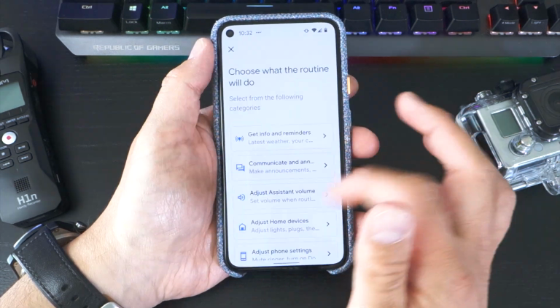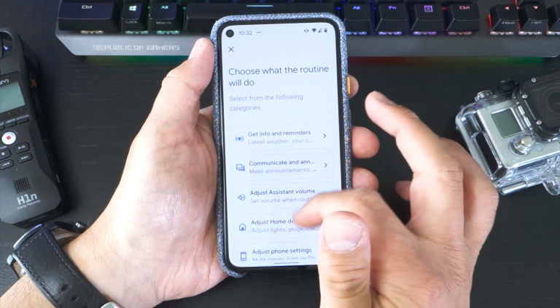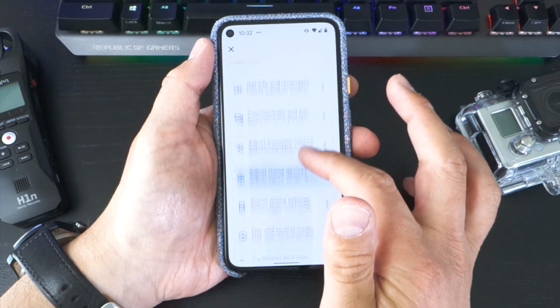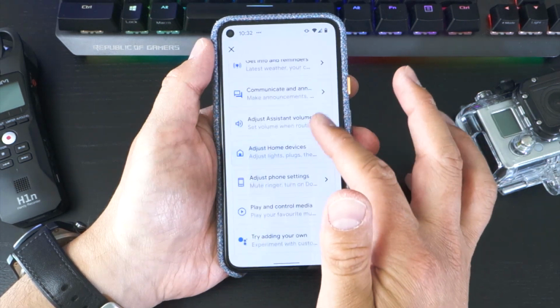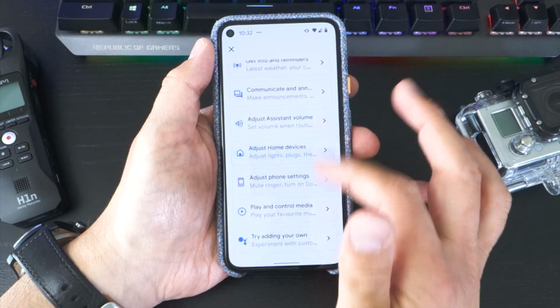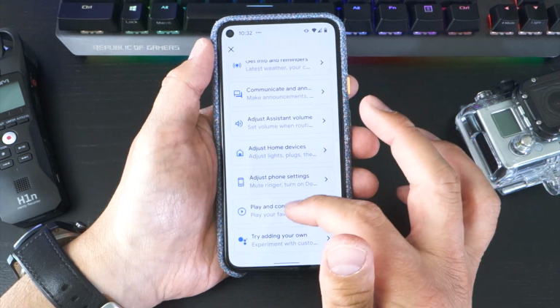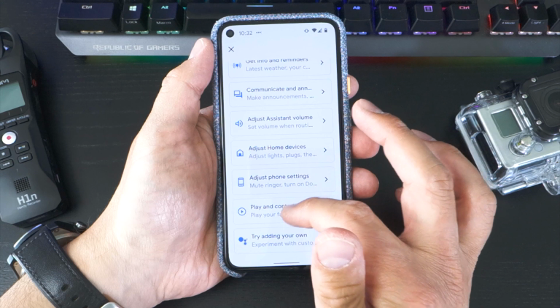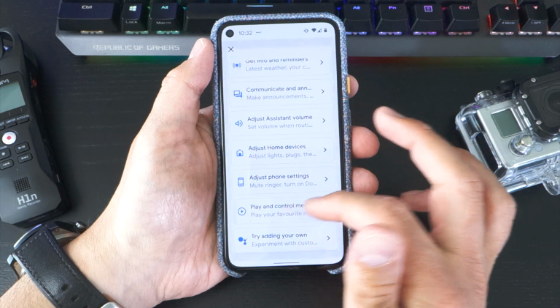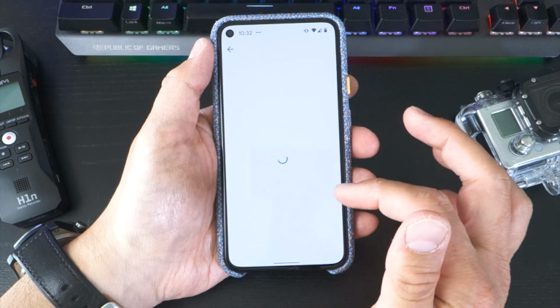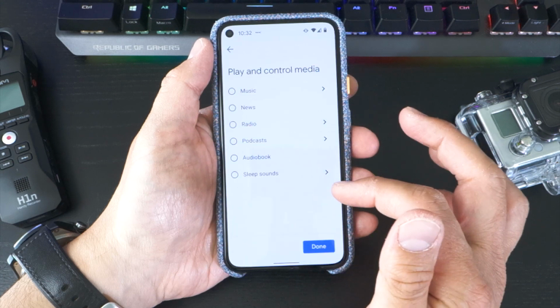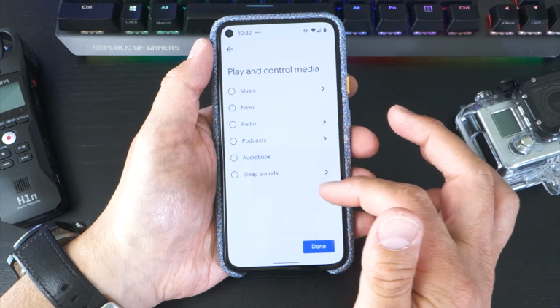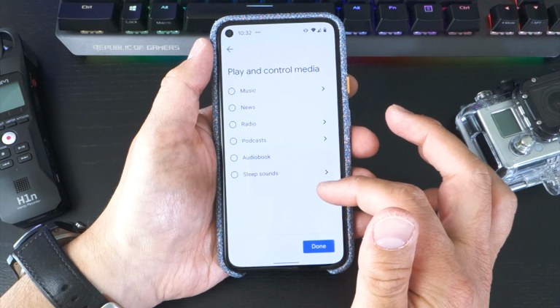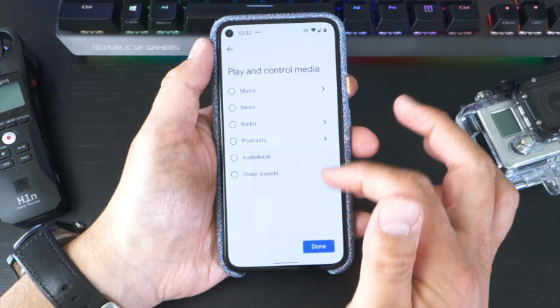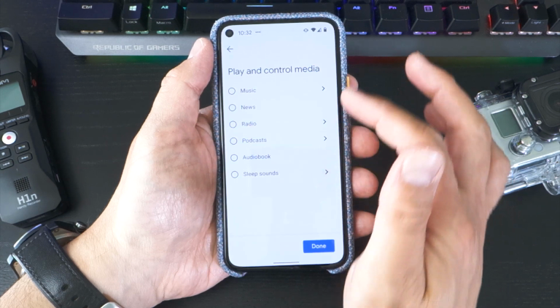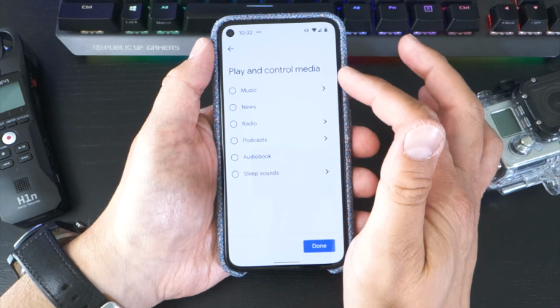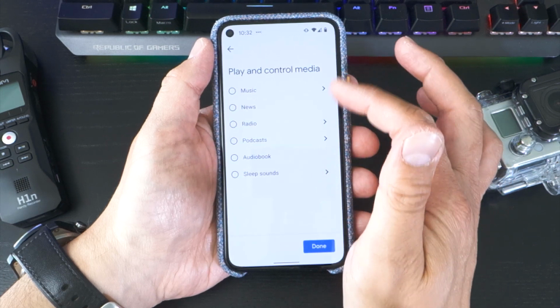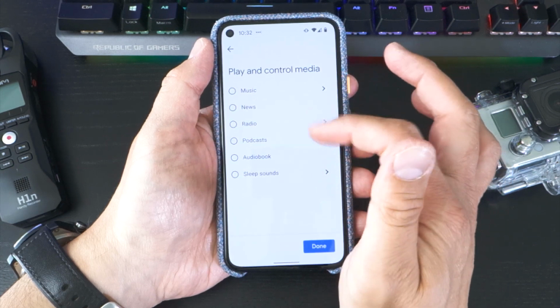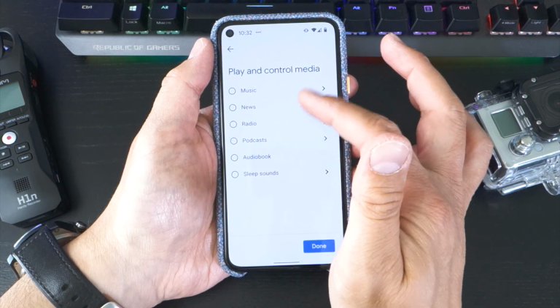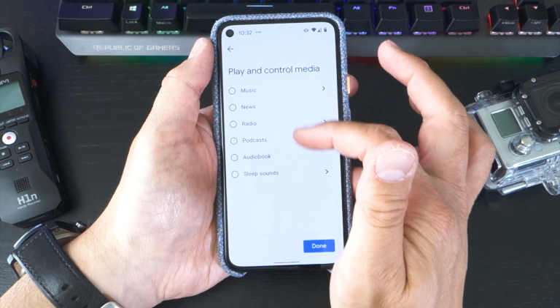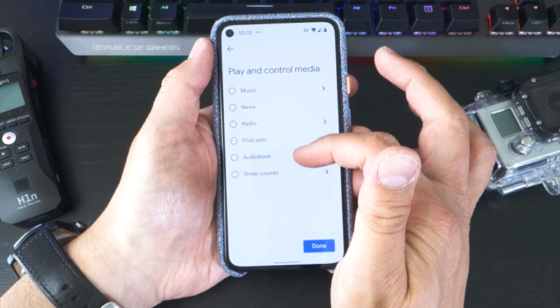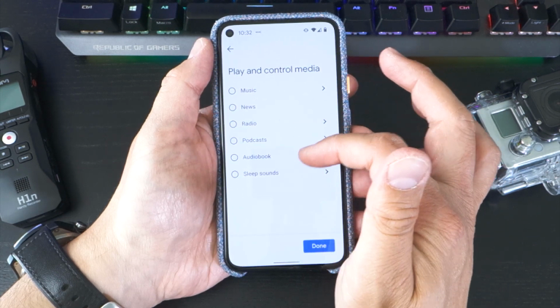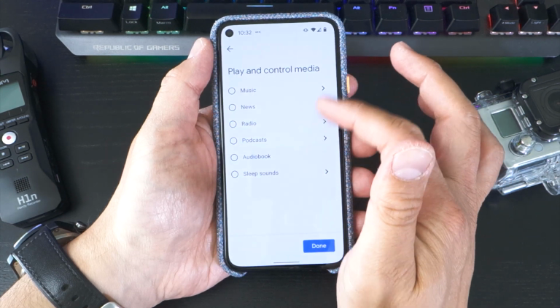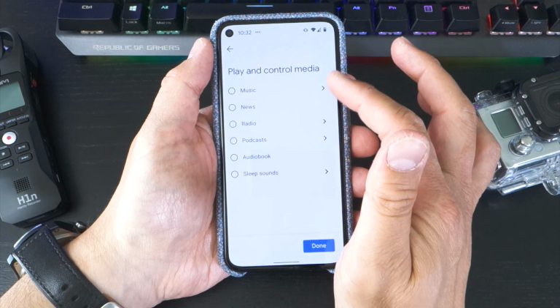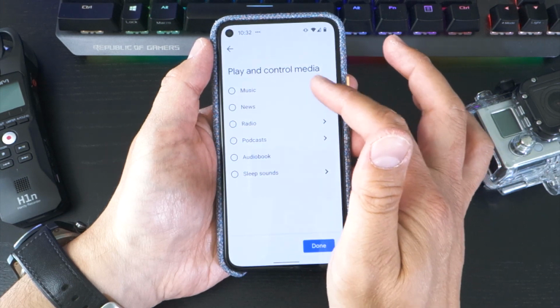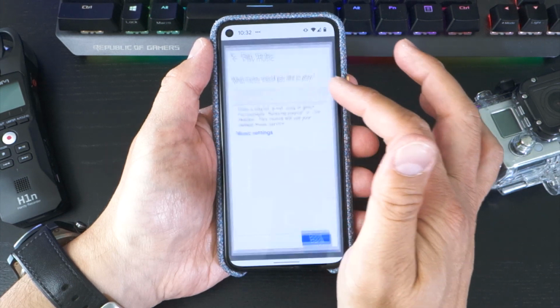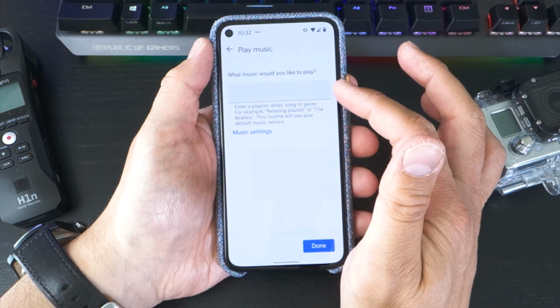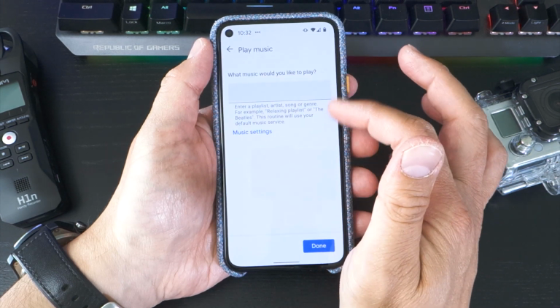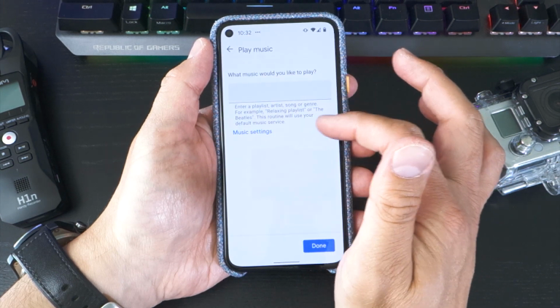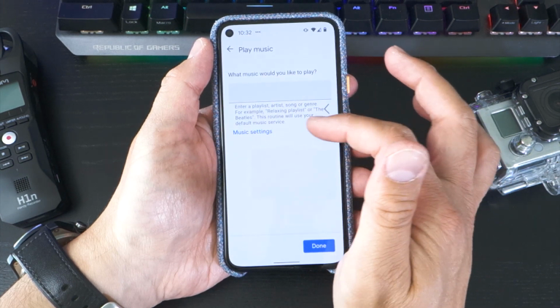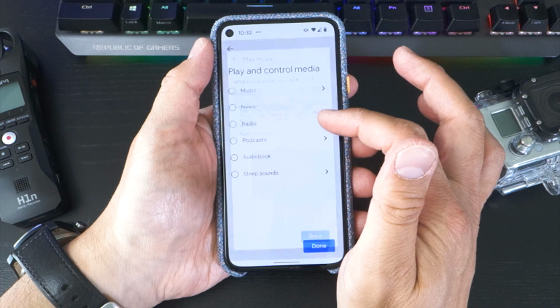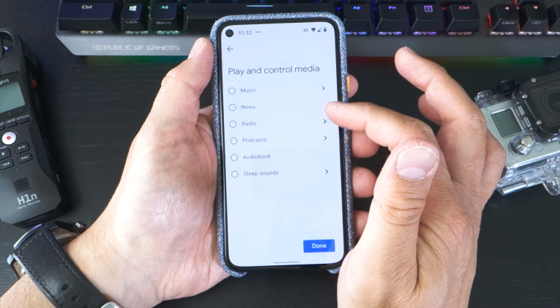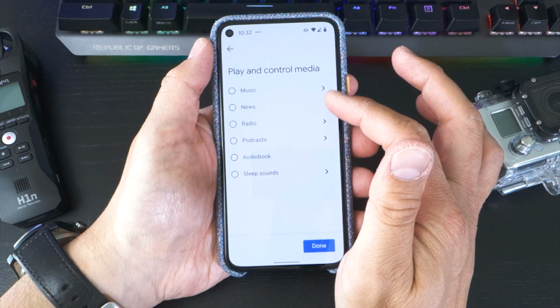What I find particularly impressive is the ability to choose a specific song using the YouTube music database. However, you're not limited to just music, with shortcuts to news, radio stations, podcasts, audiobooks, or even relaxation sounds.